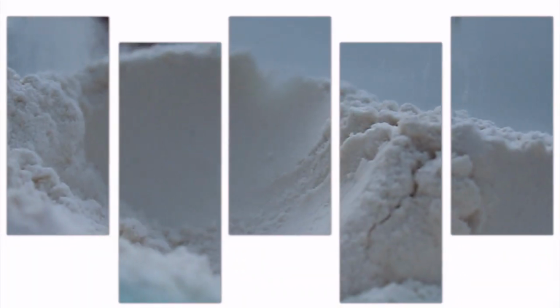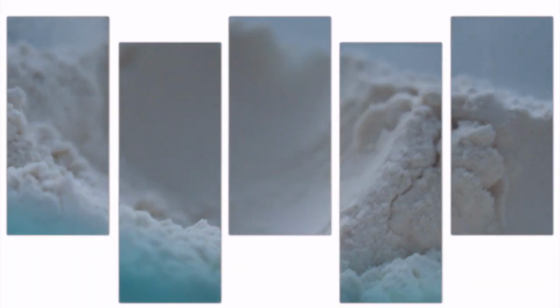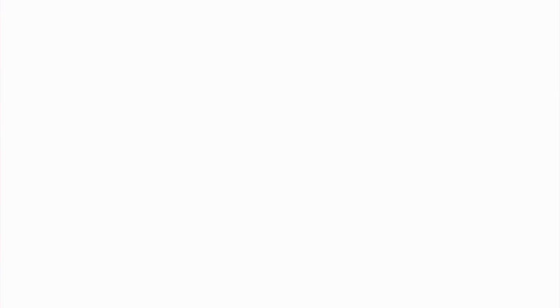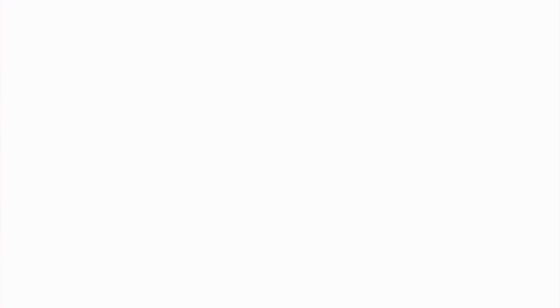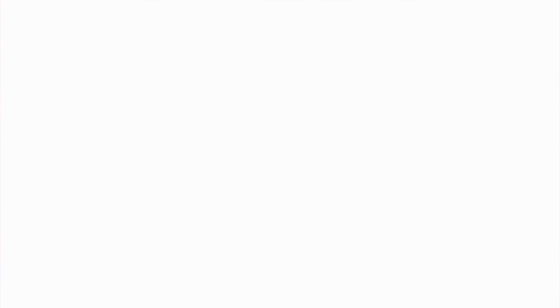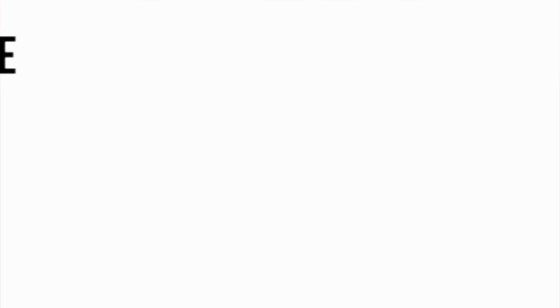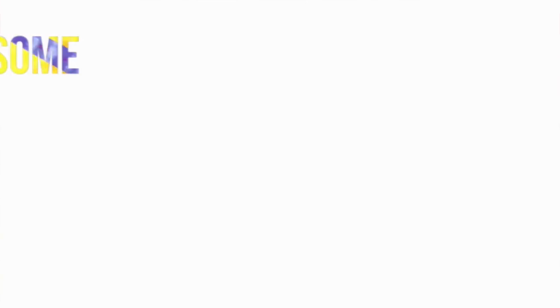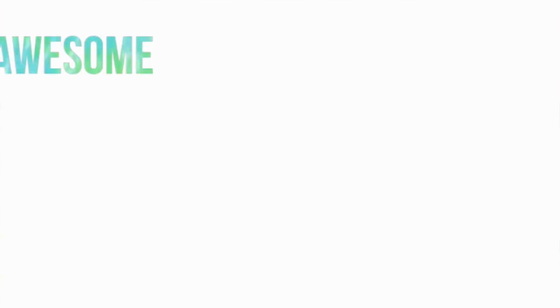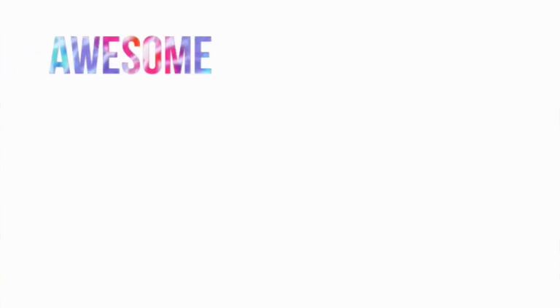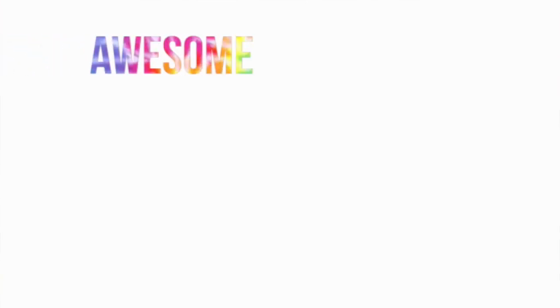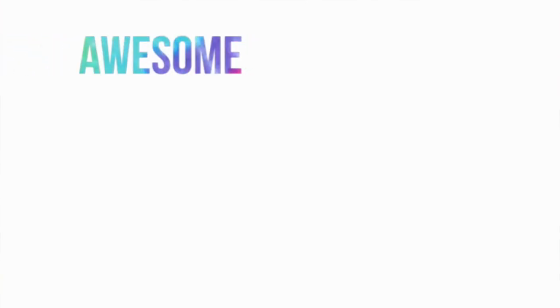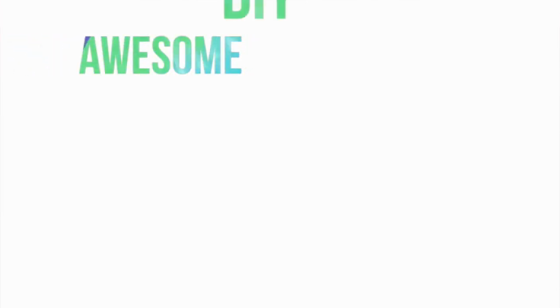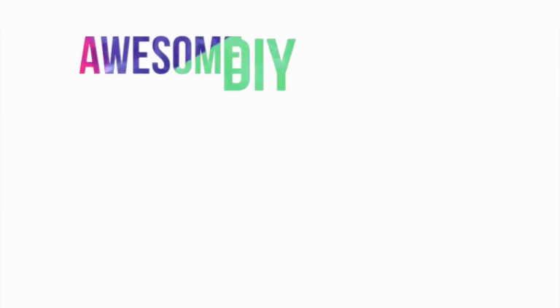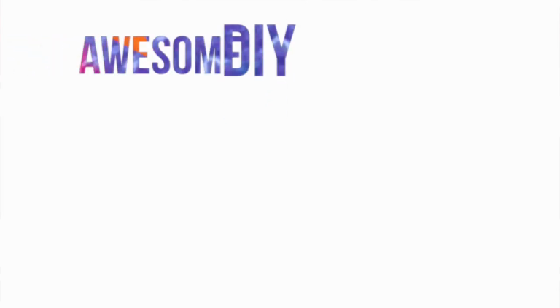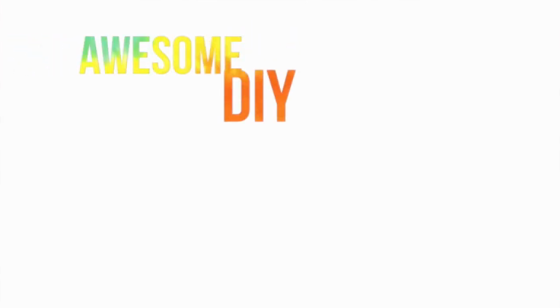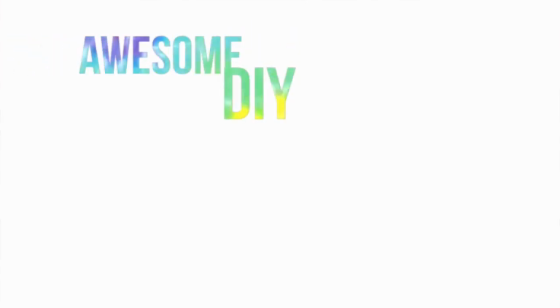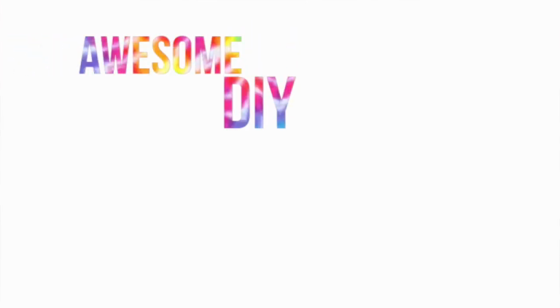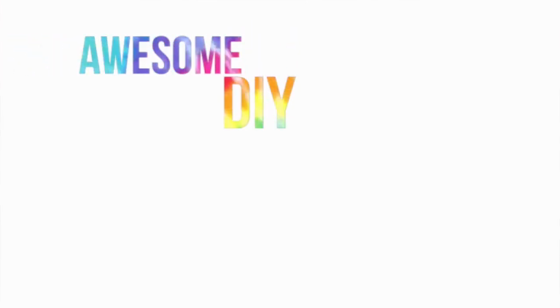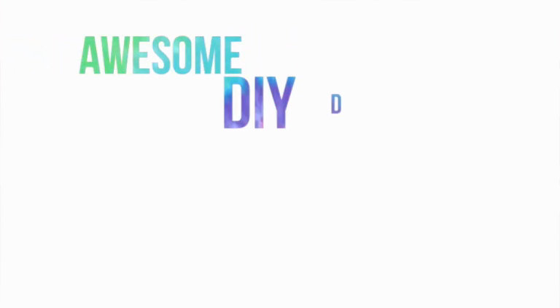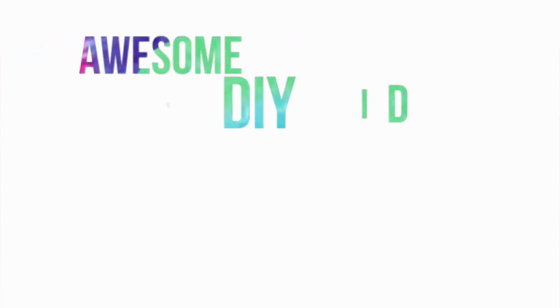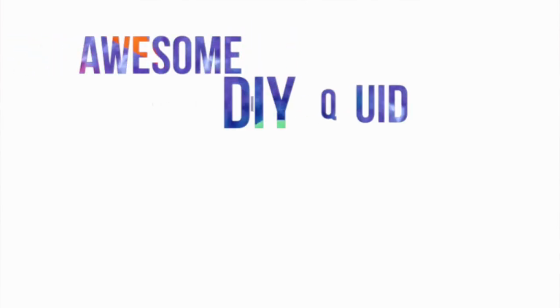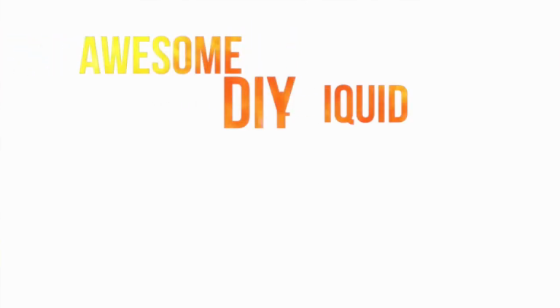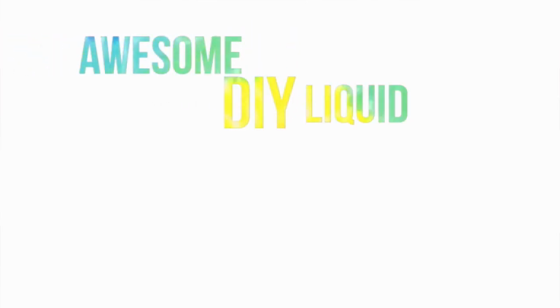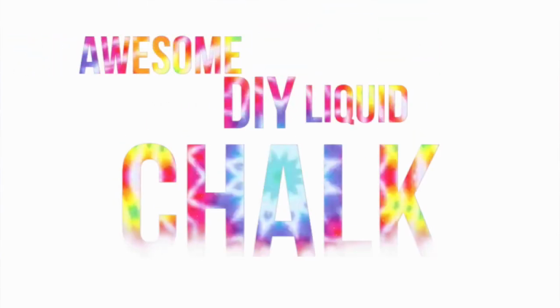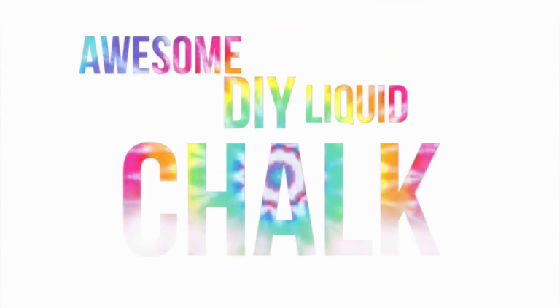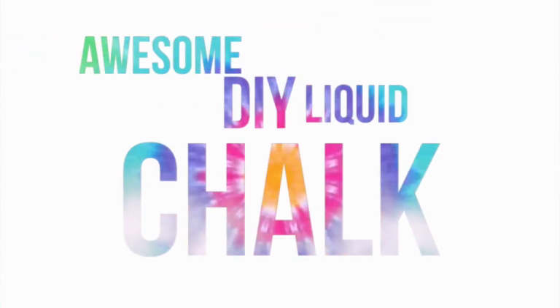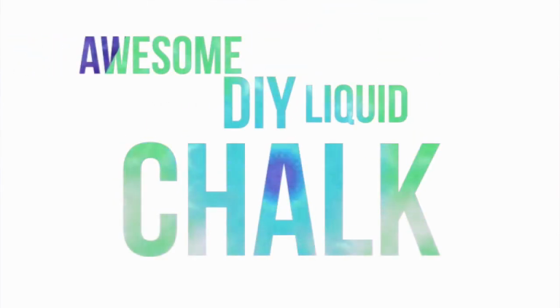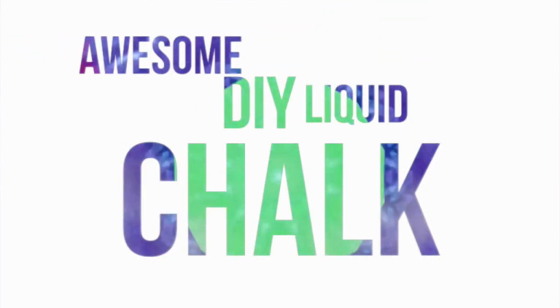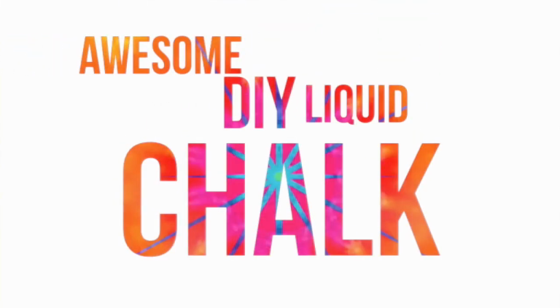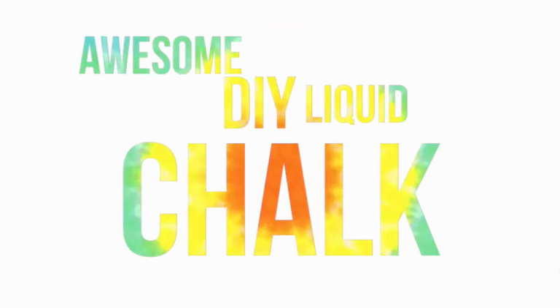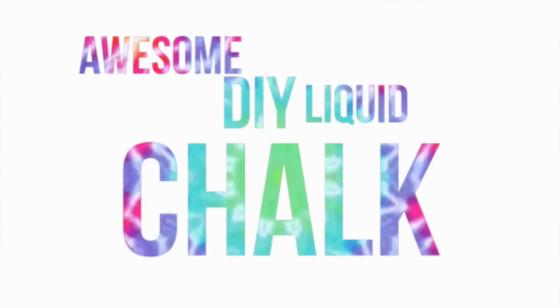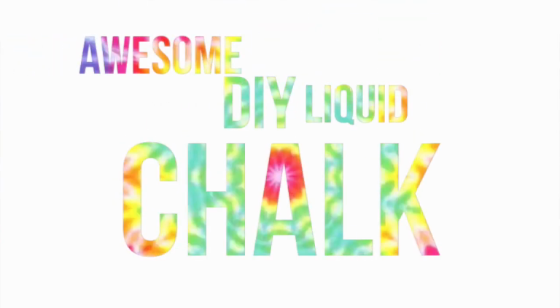Hi guys, it's me Kayla and today I'm going to share with you guys how to make awesome DIY liquid chalk. Let's get started.